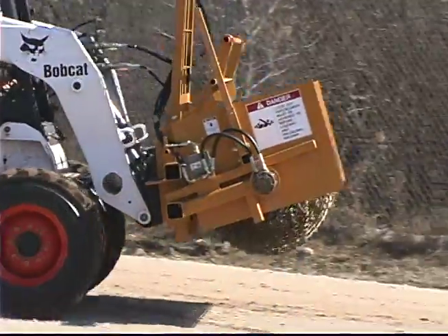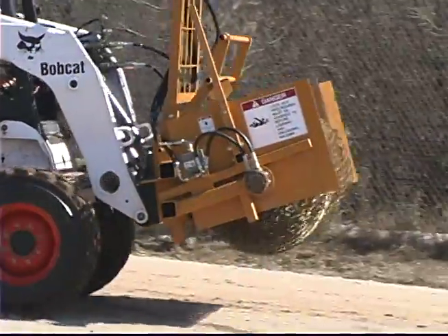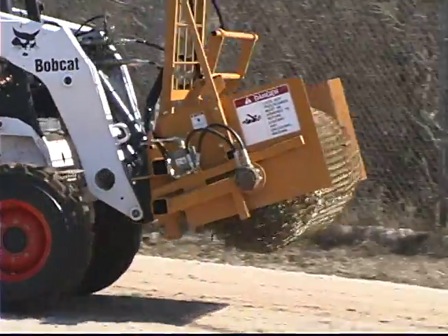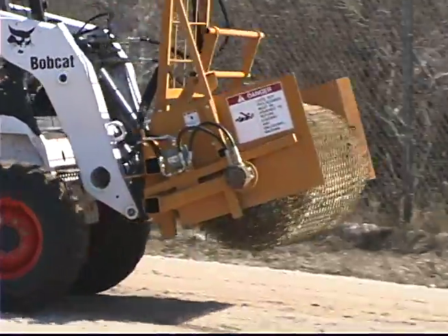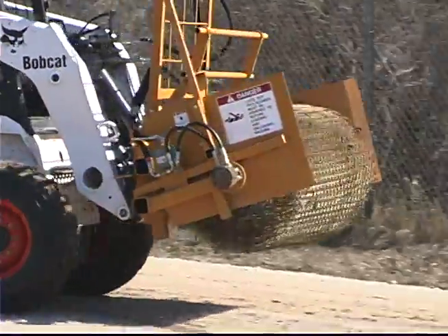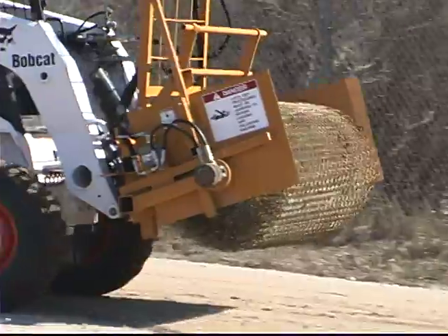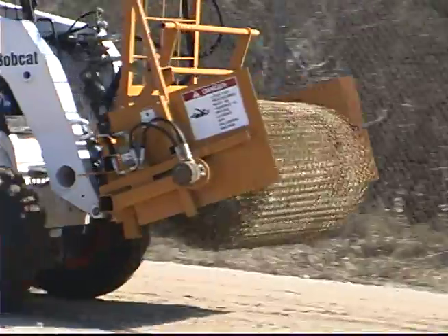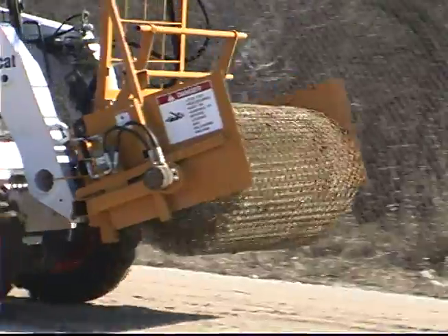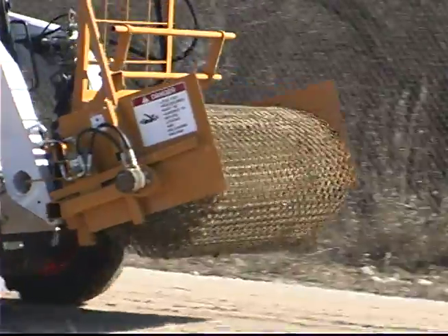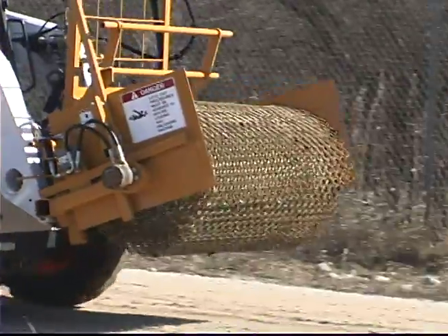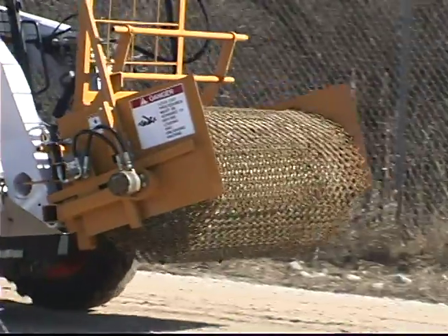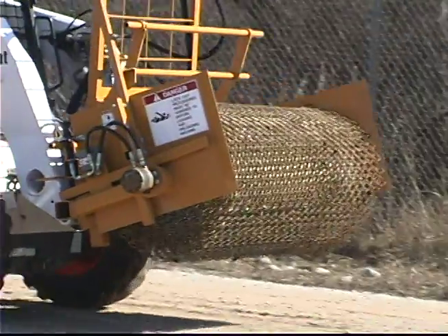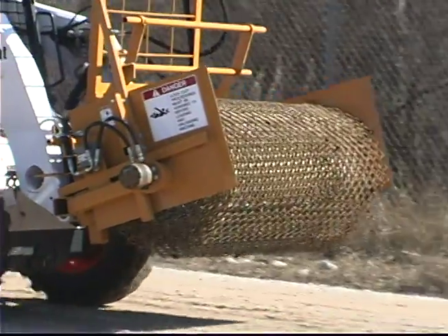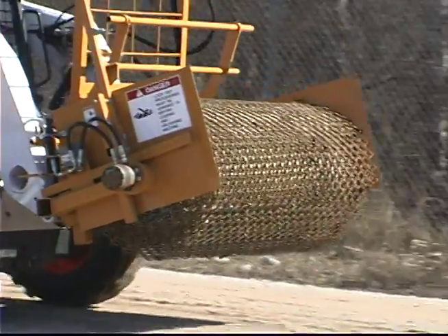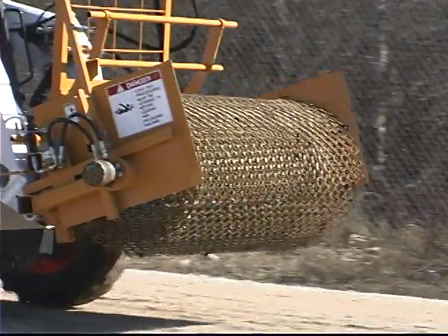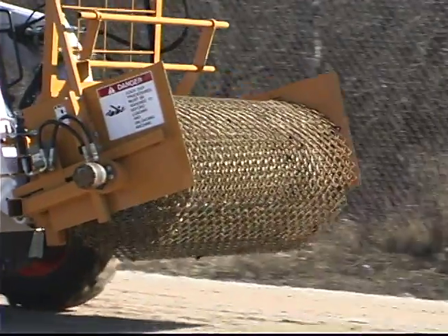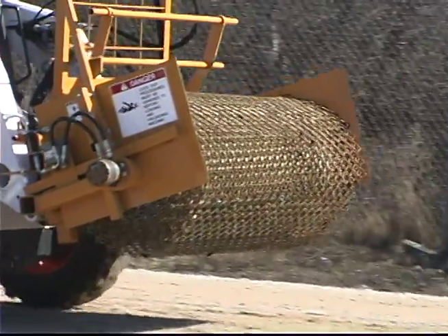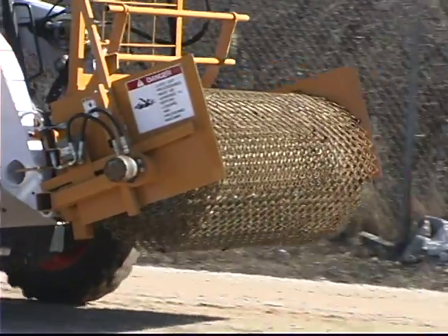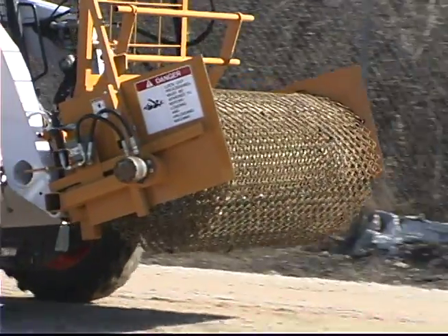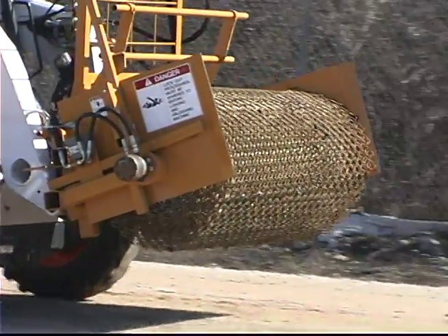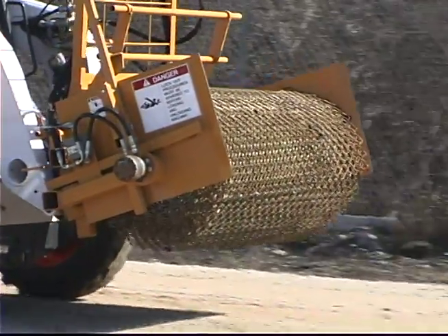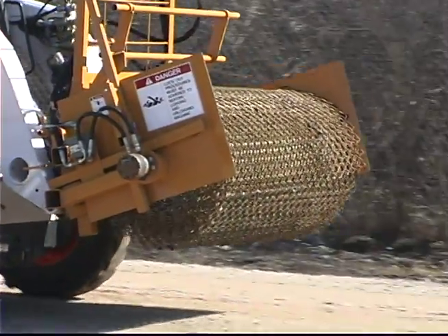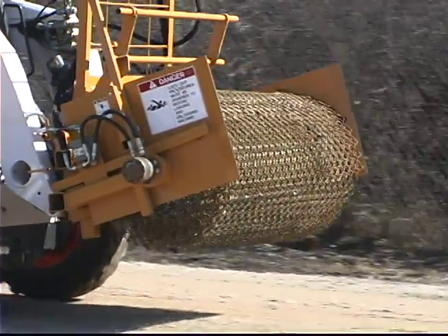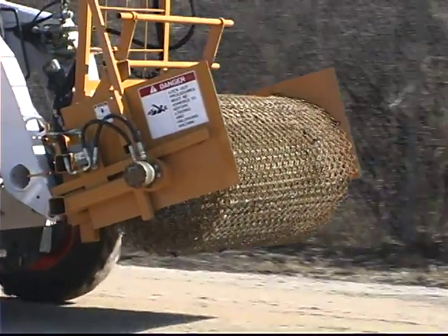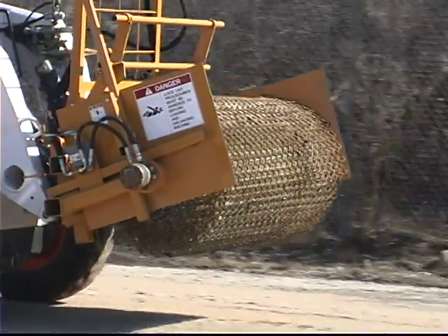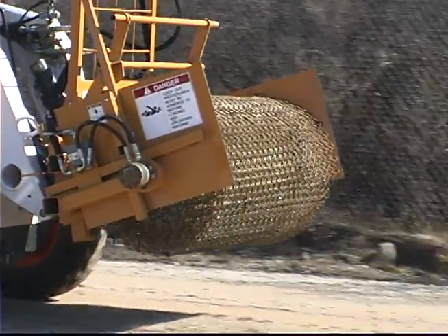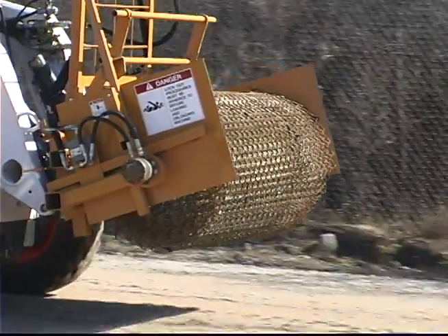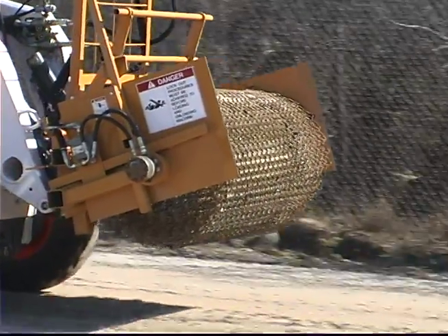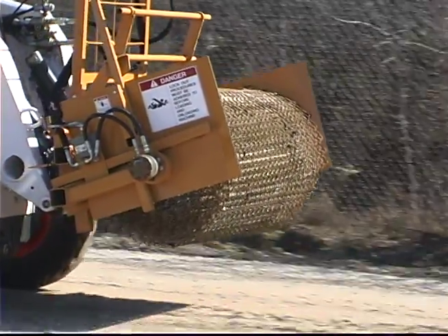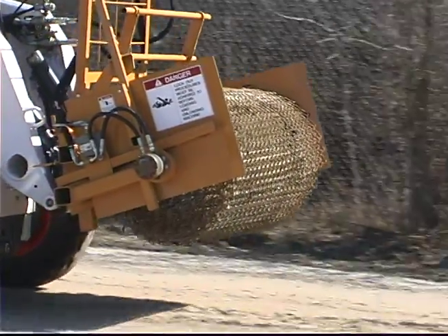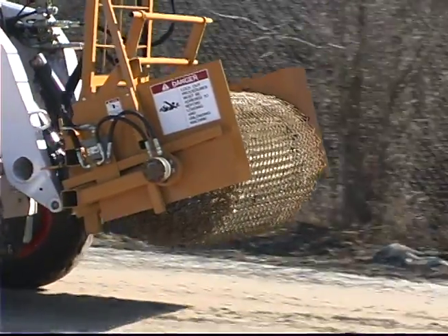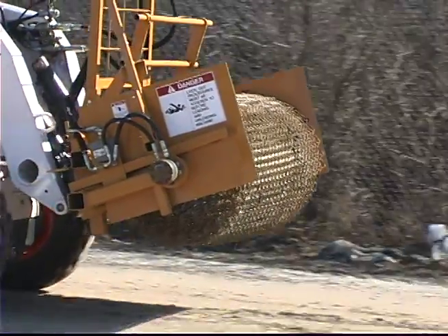The Rapid Roller provides a perfect roll of fabric every time, no matter how difficult the terrain.